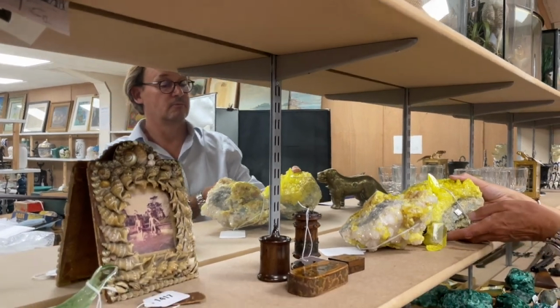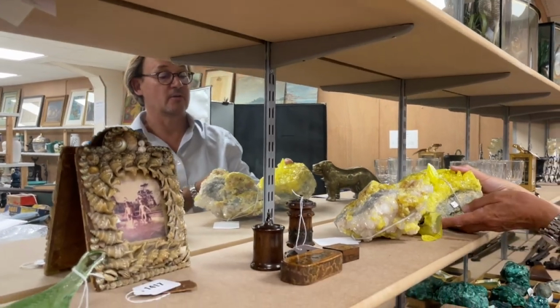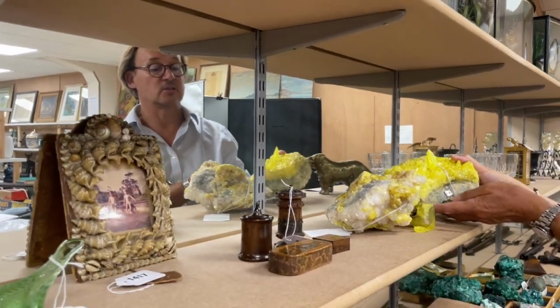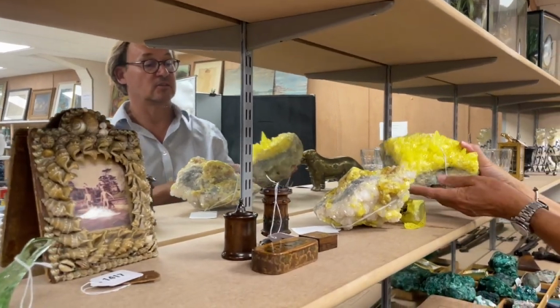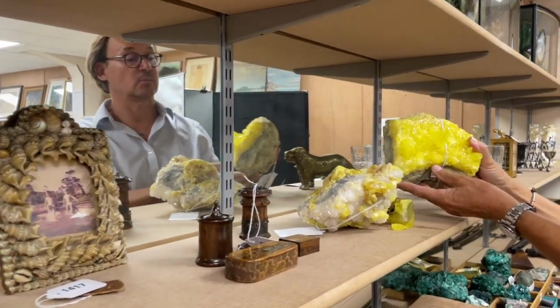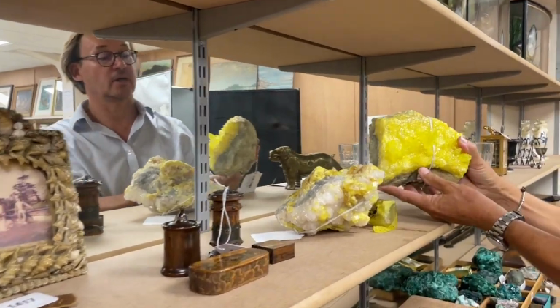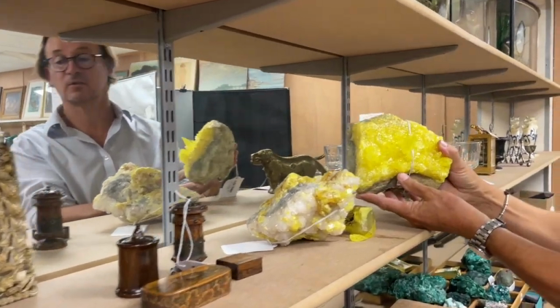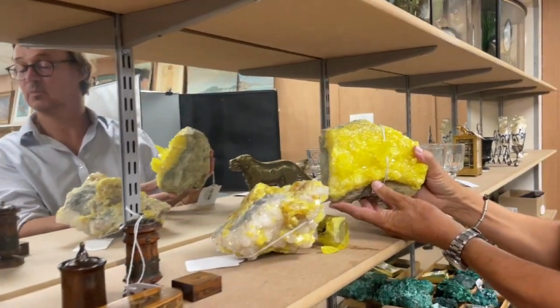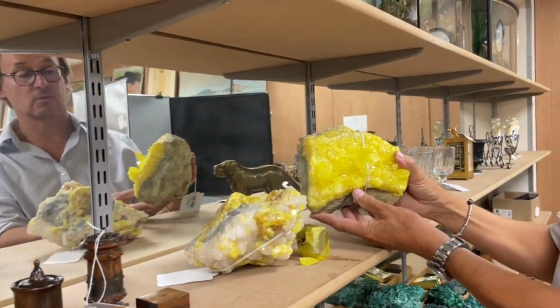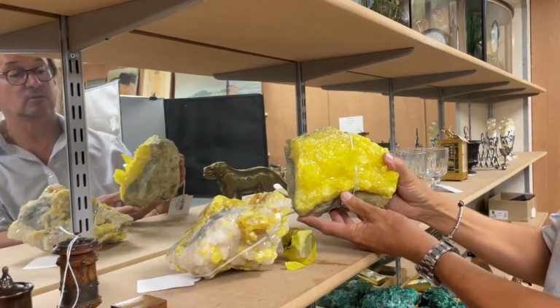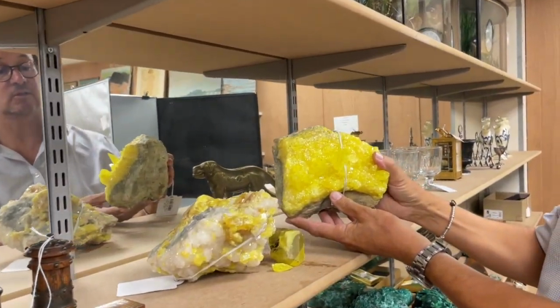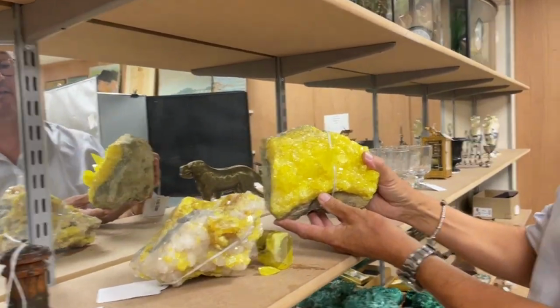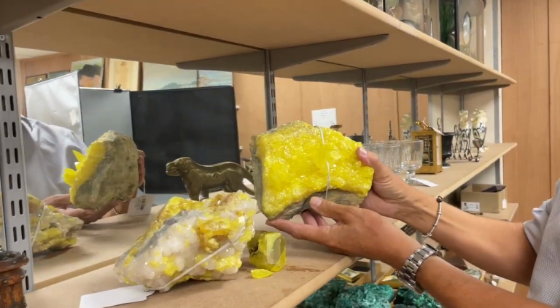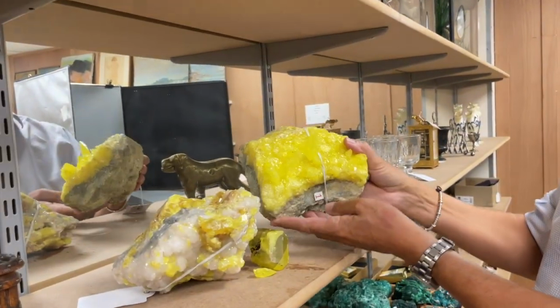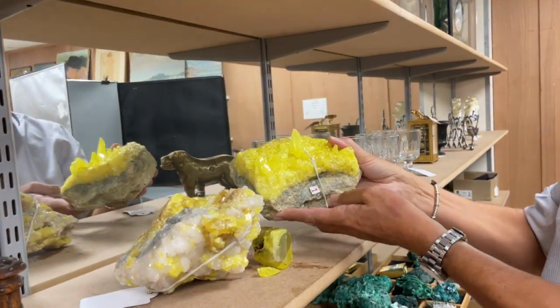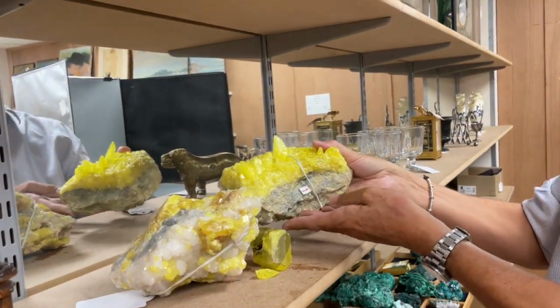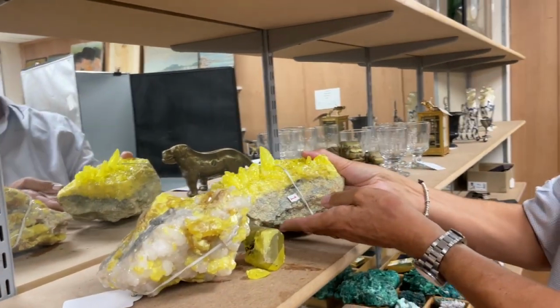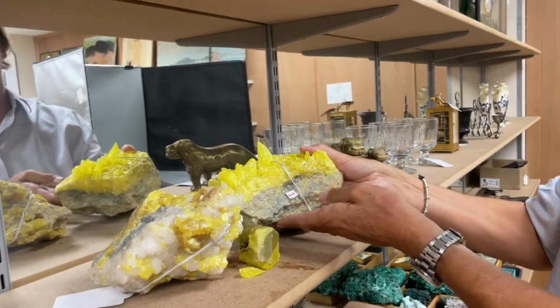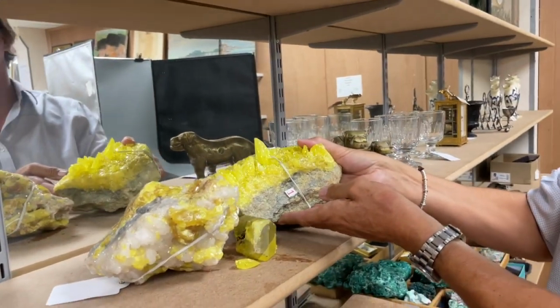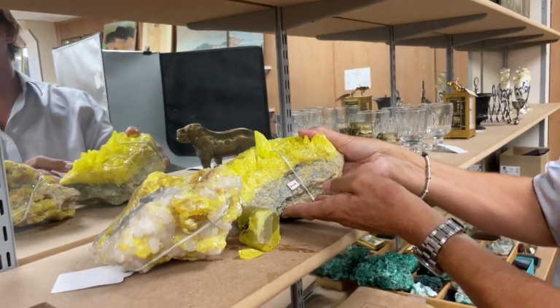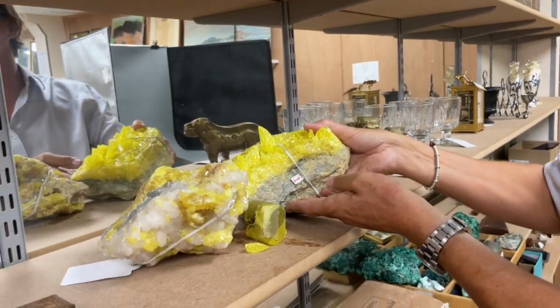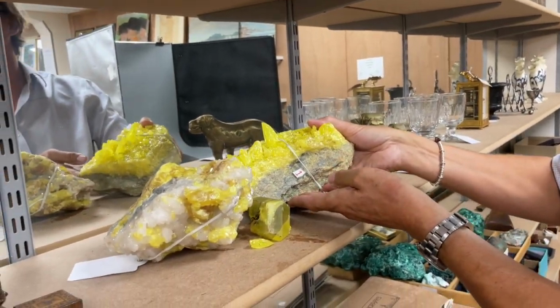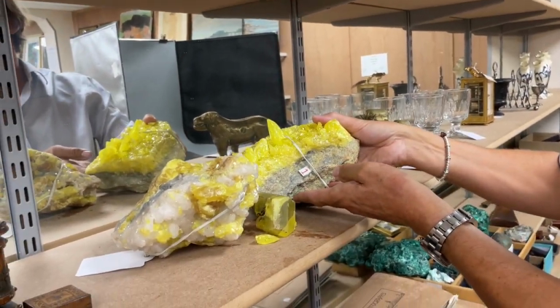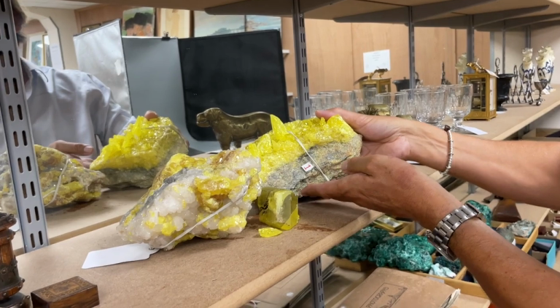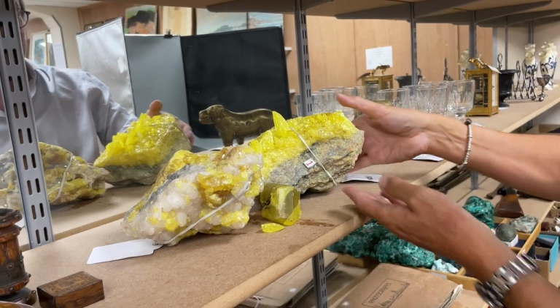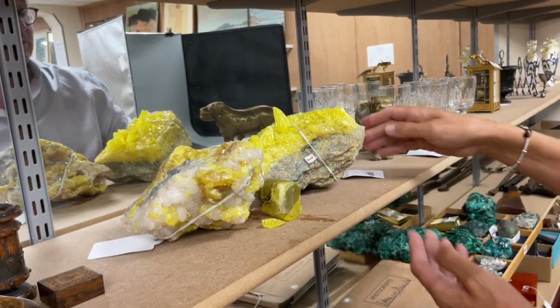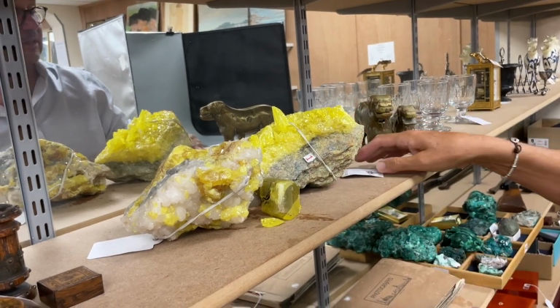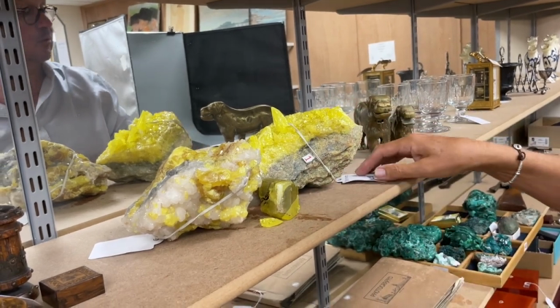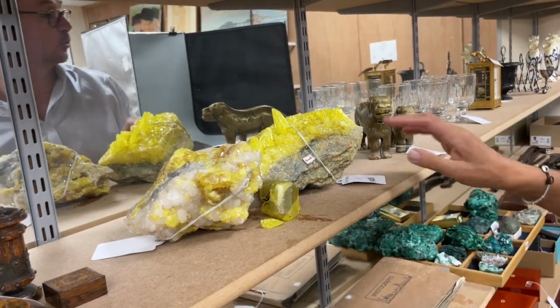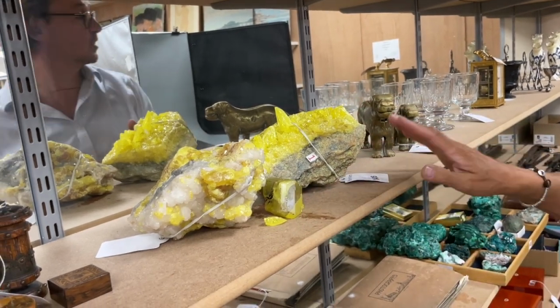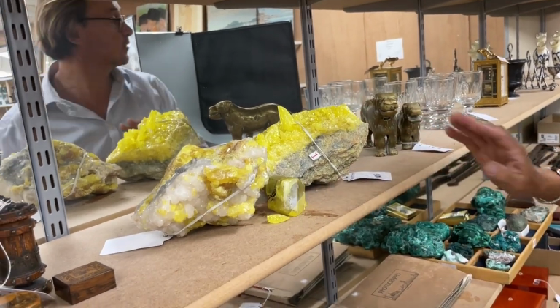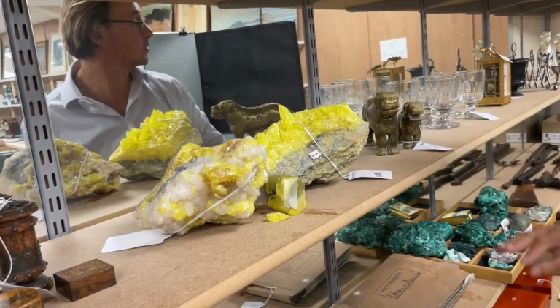Very jazzy, bright minerals — look at that, whatever that is. Yellow quartz or something more exotic. Lot 1415.